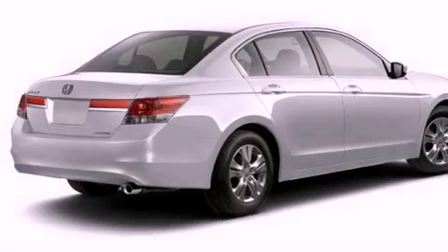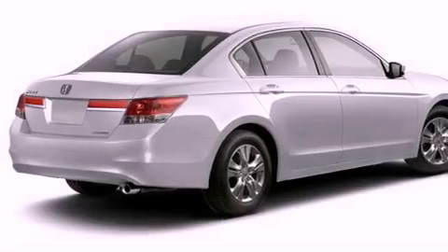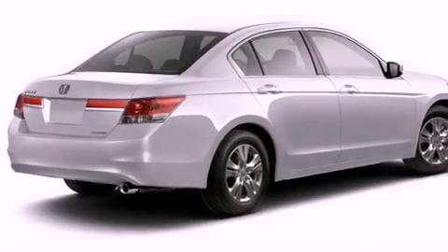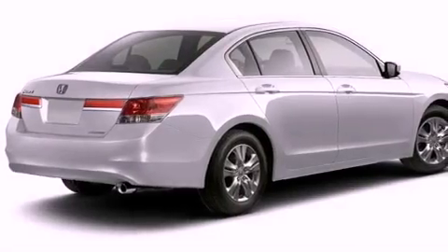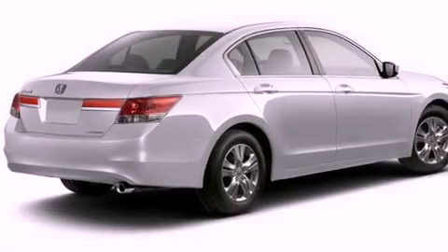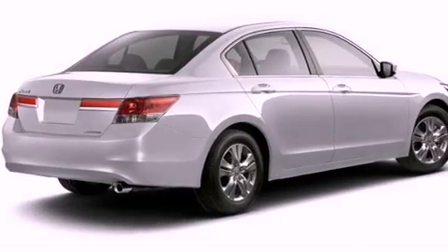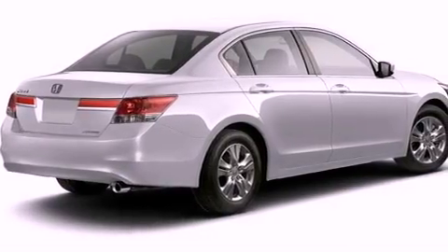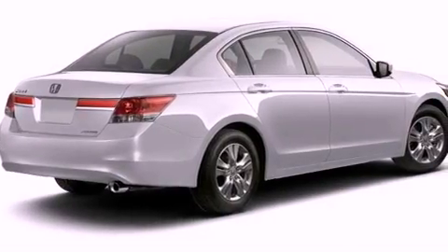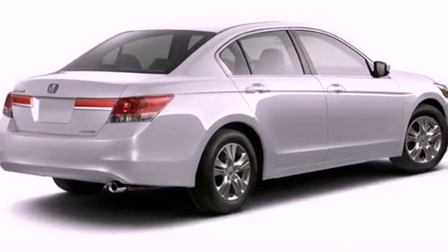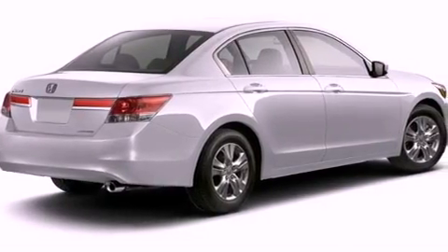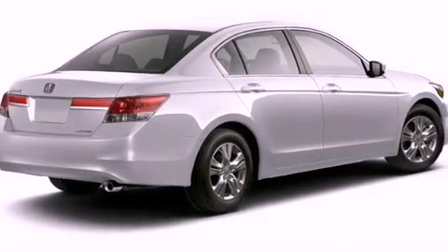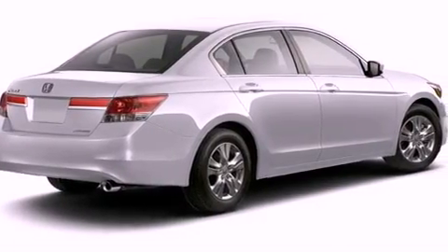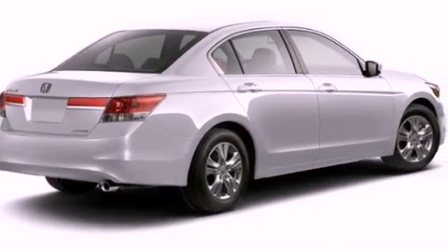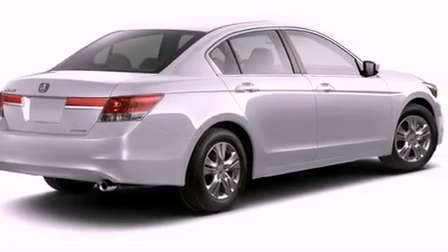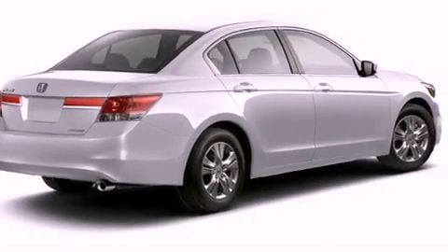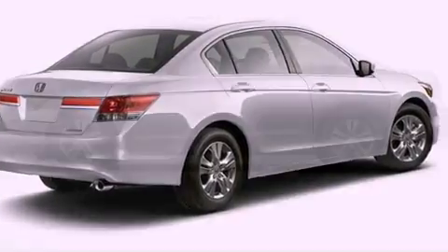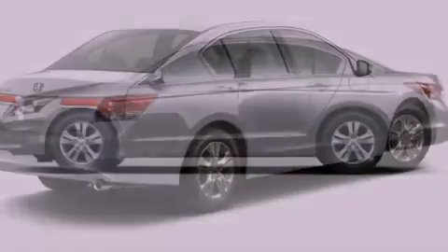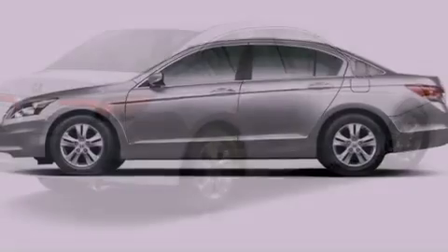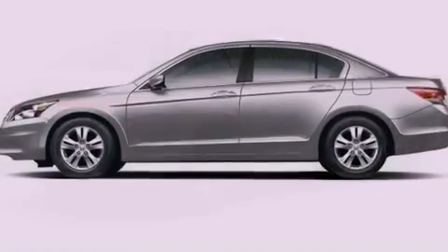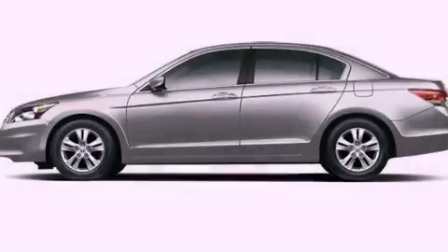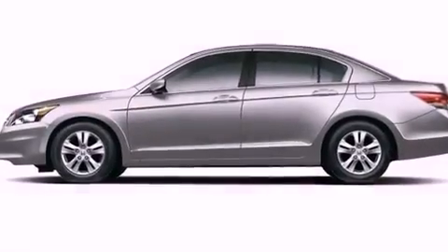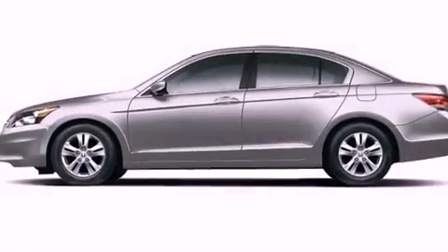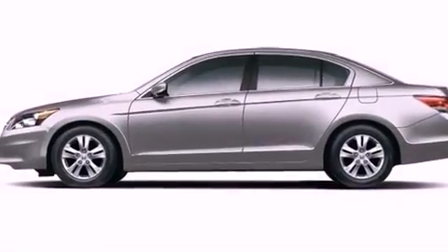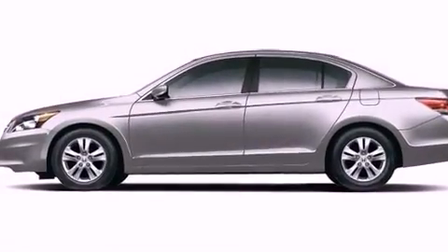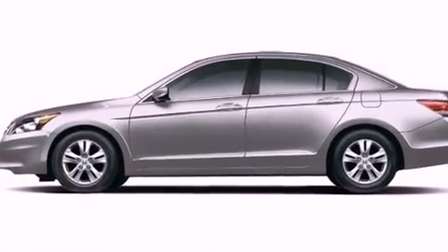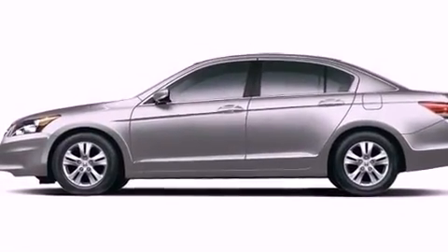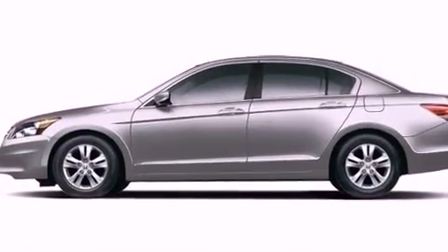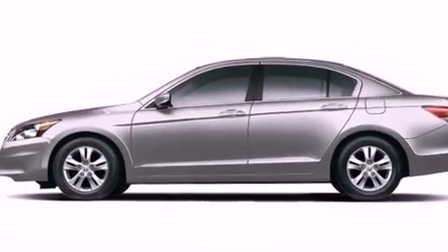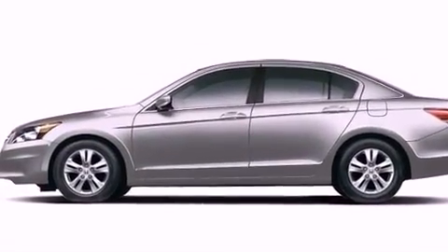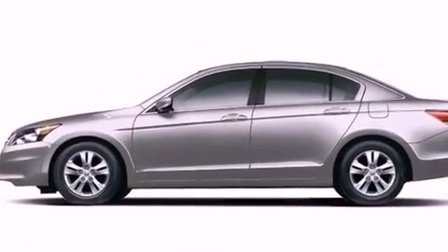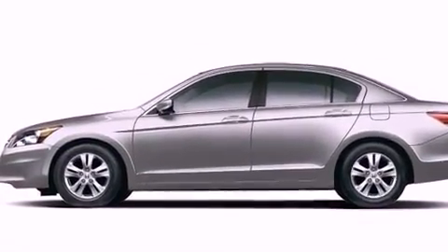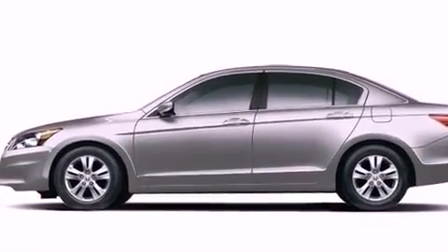Rear curtain airbags, a power driver's seat, air conditioning, and aluminum wheels.